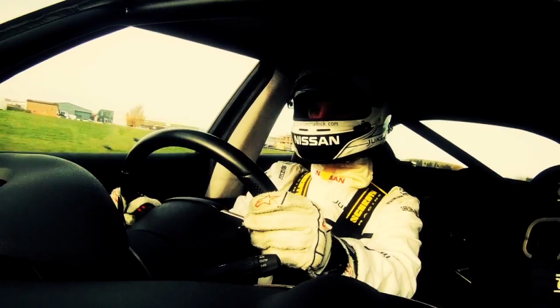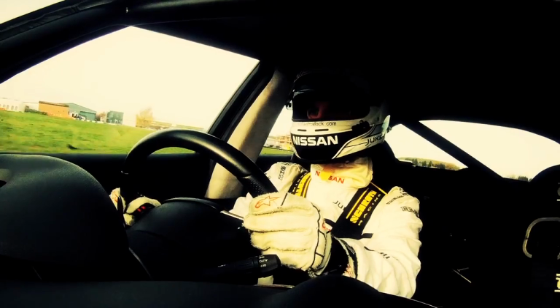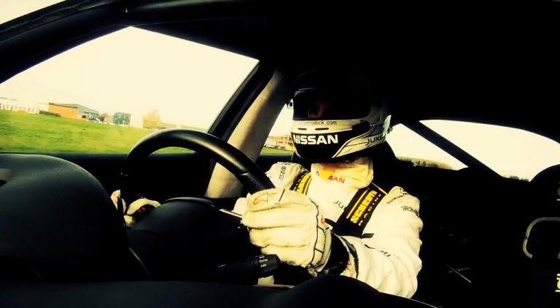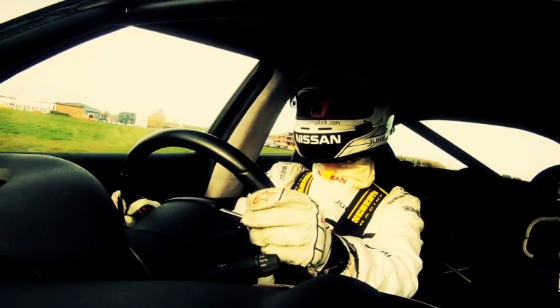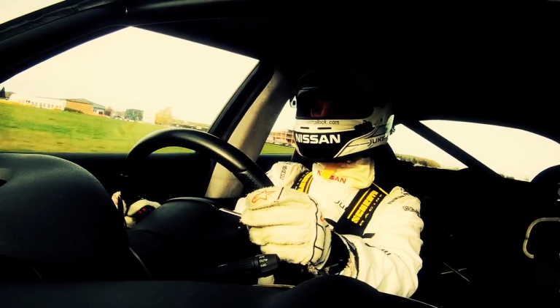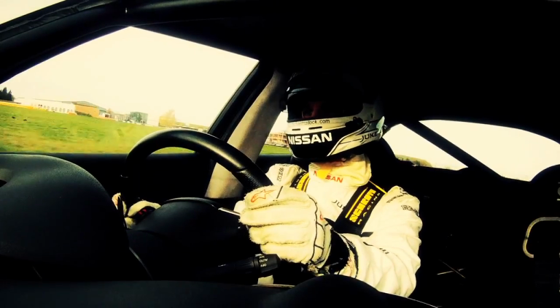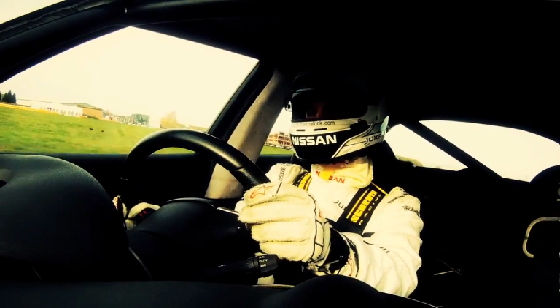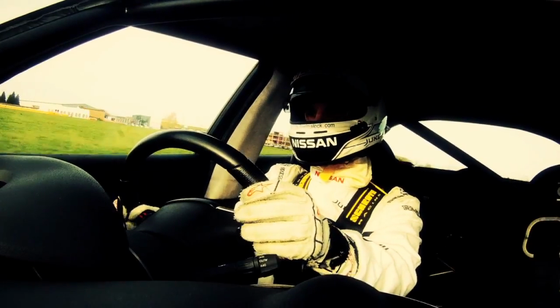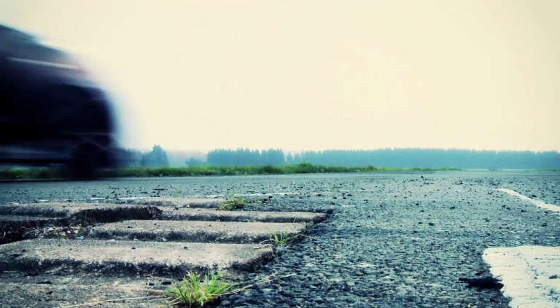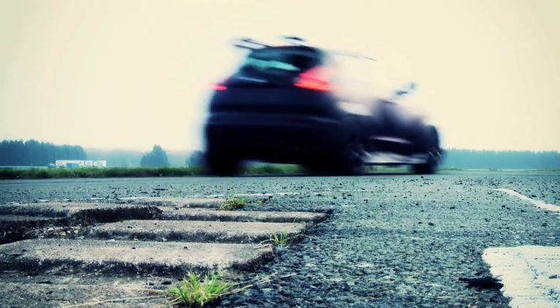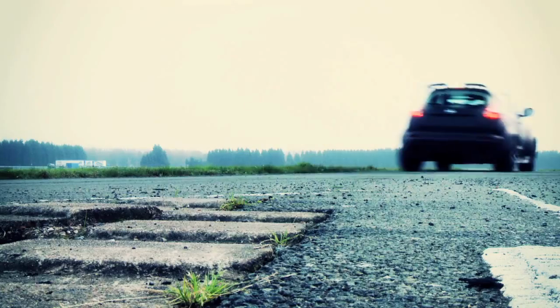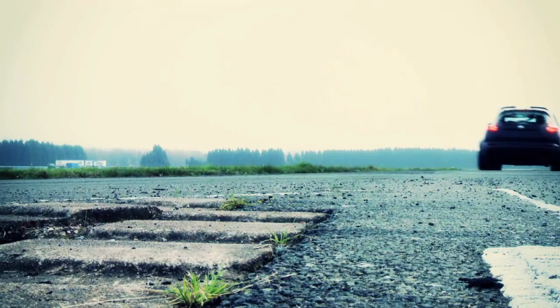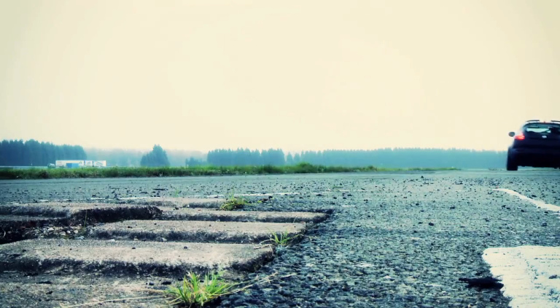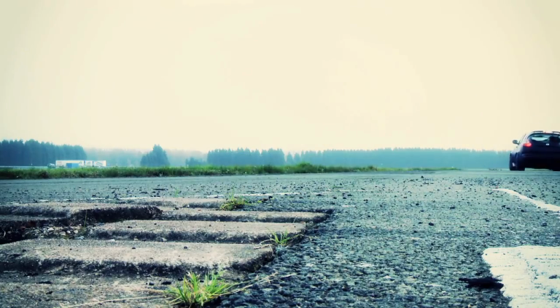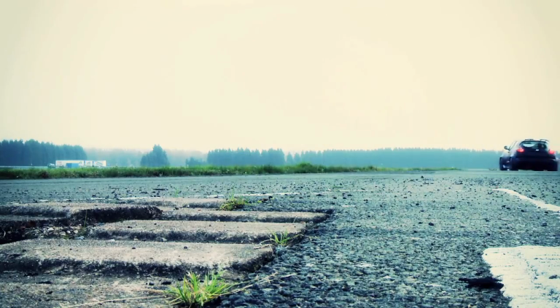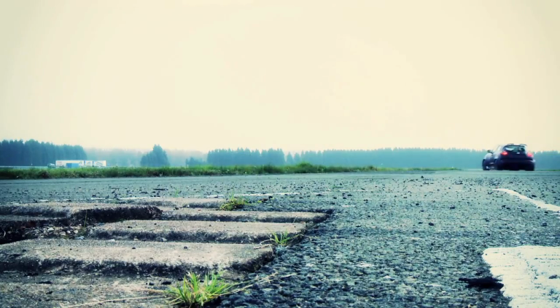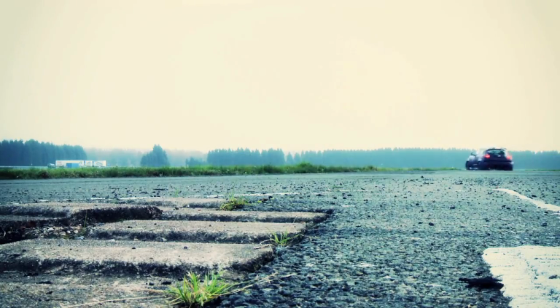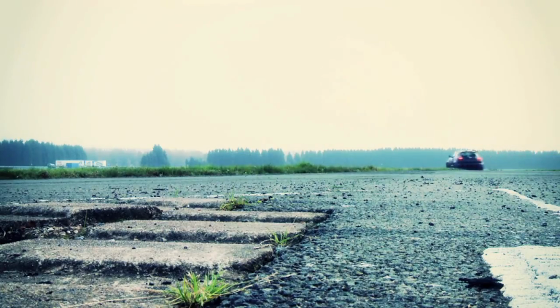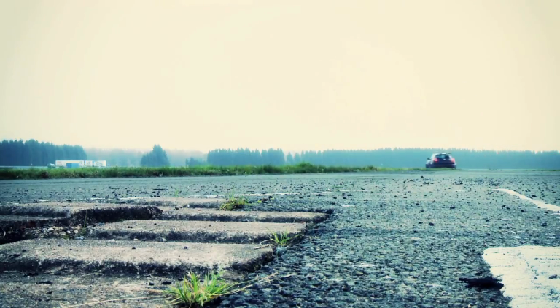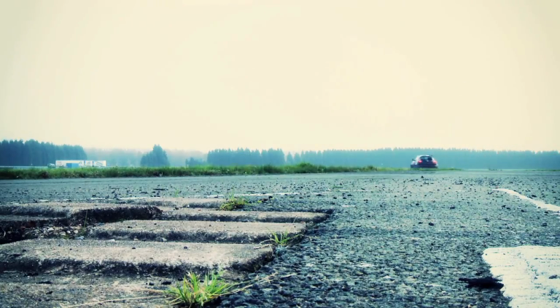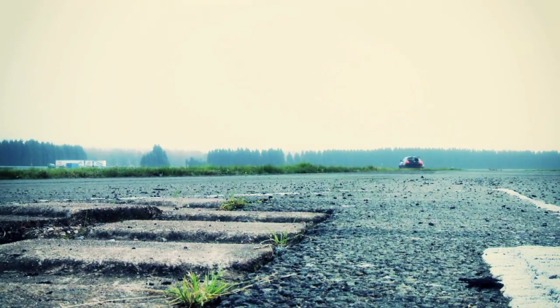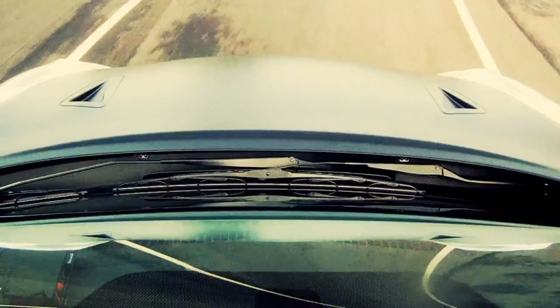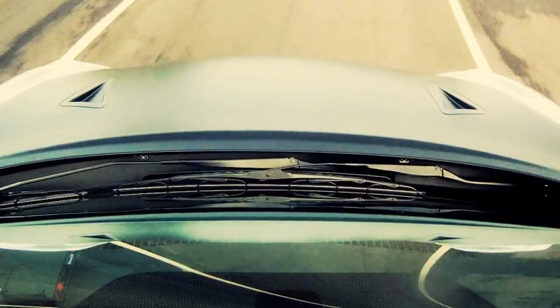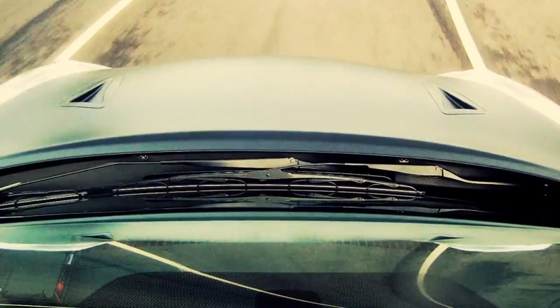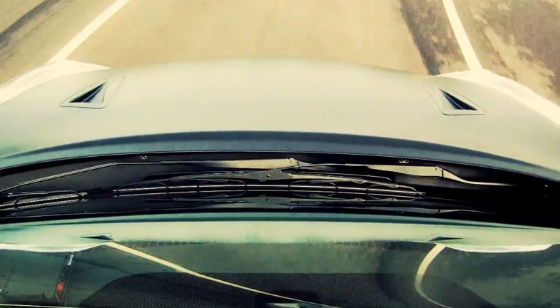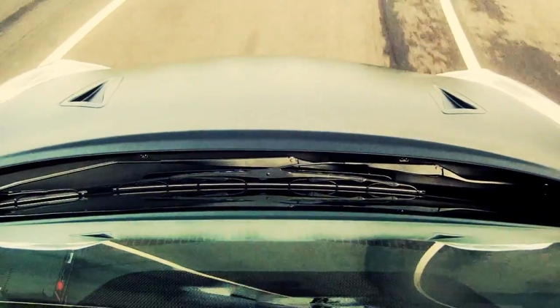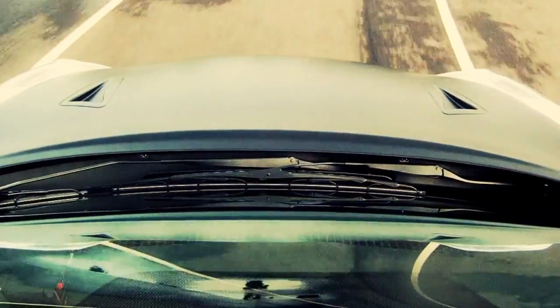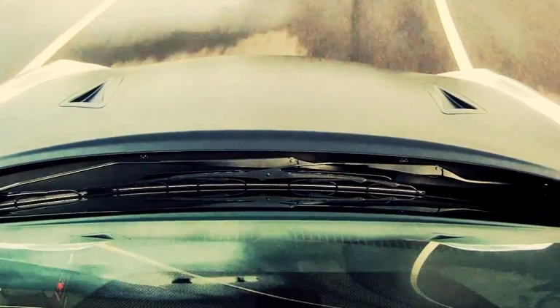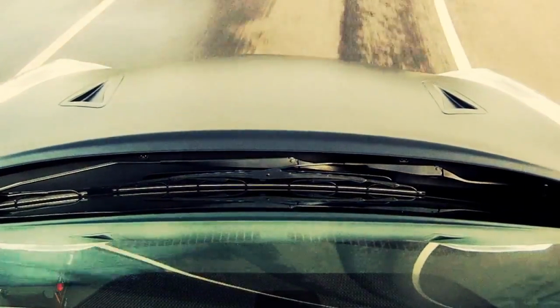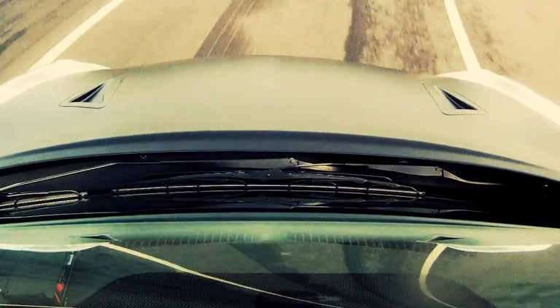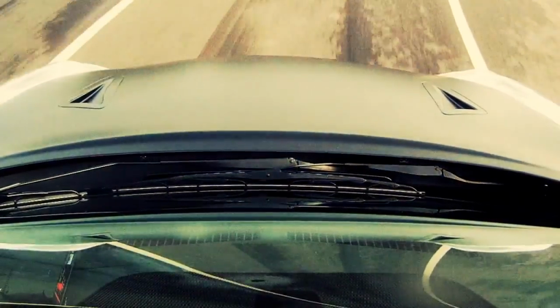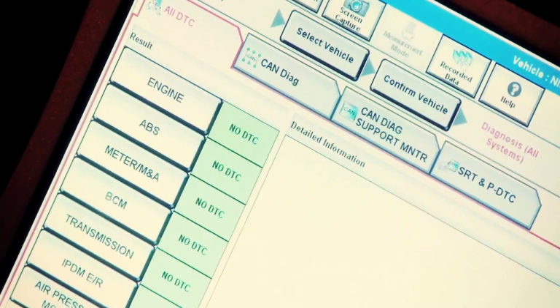A shakedown is a specific day that we dedicate to merely running the car and making sure that all the basic functions are working properly.